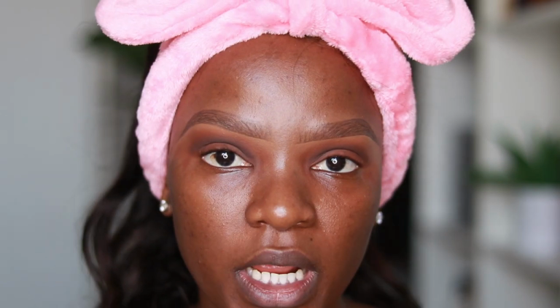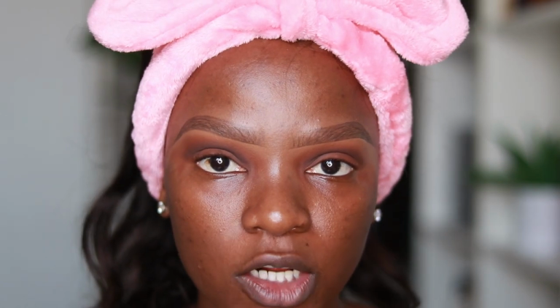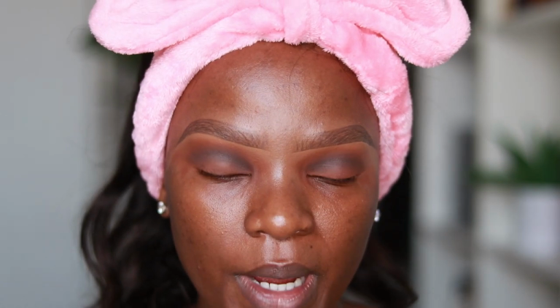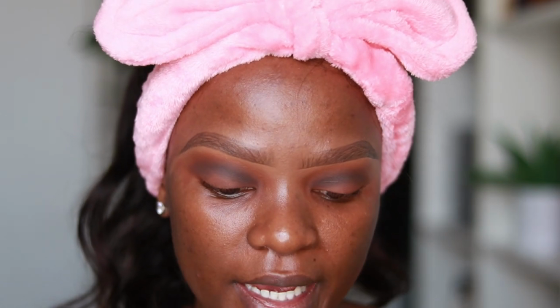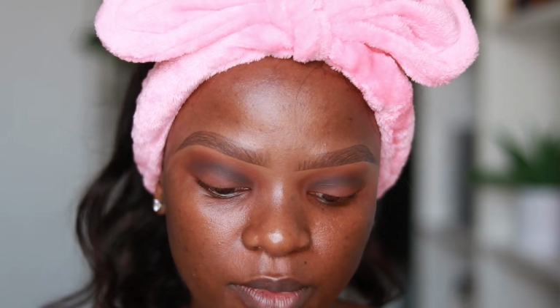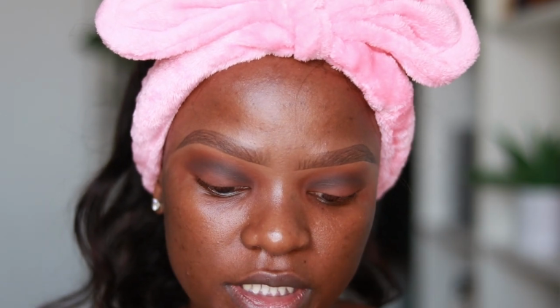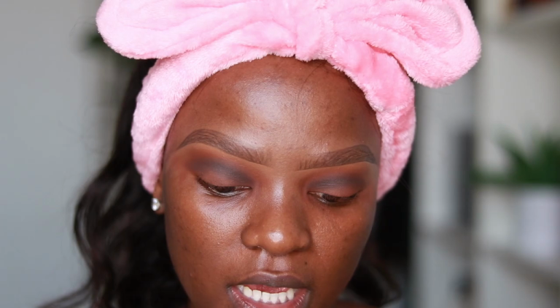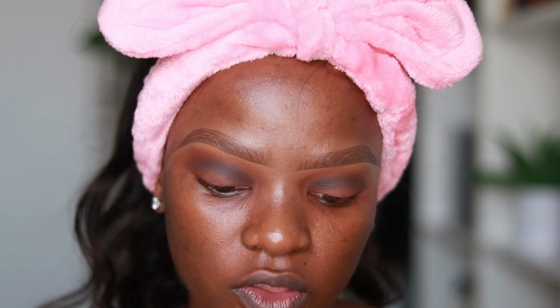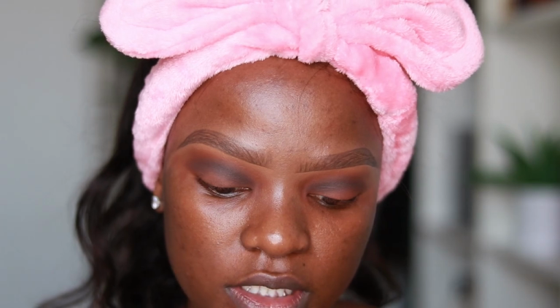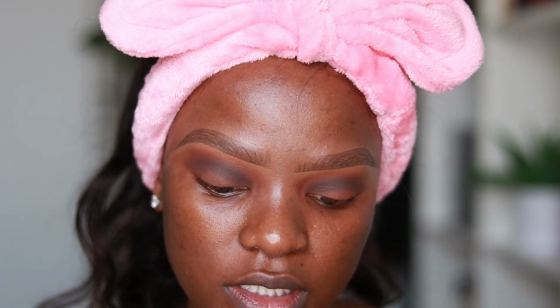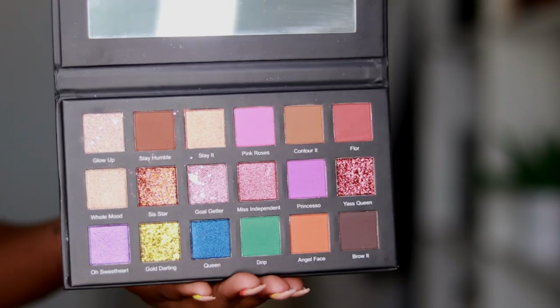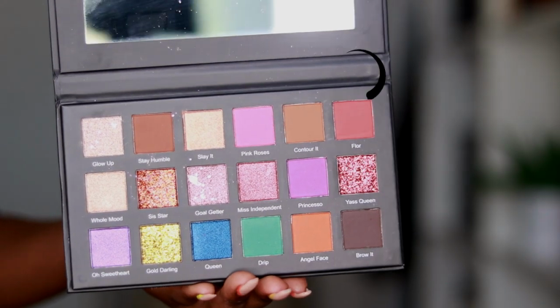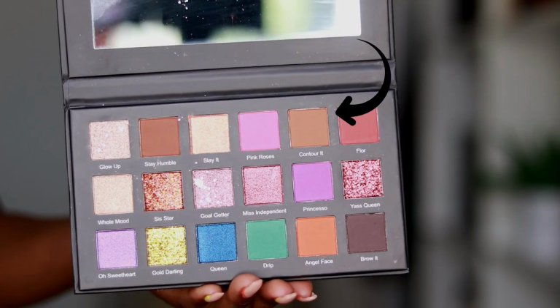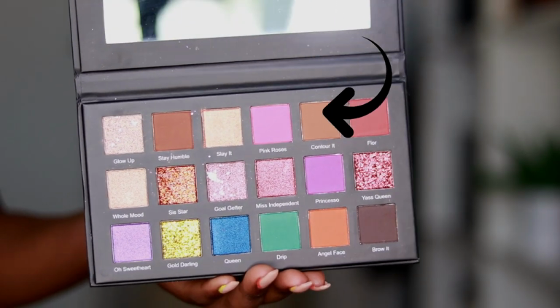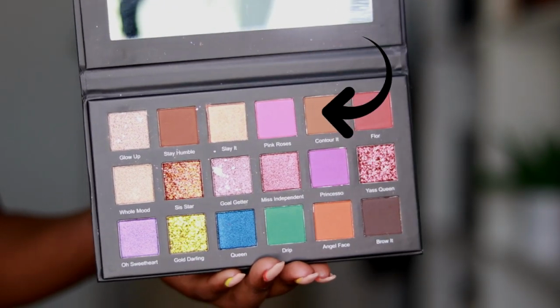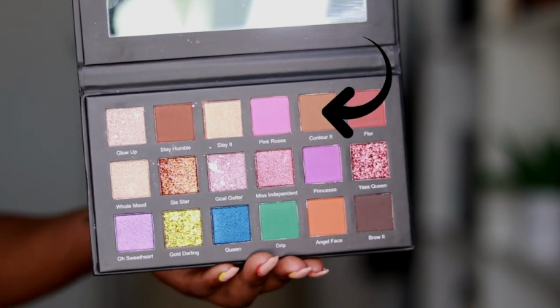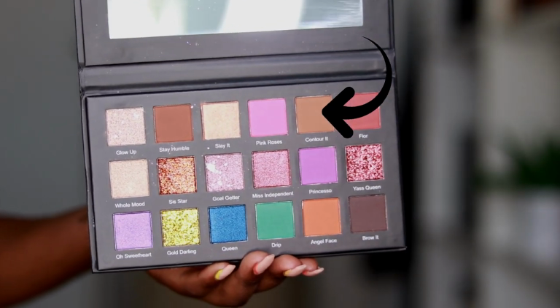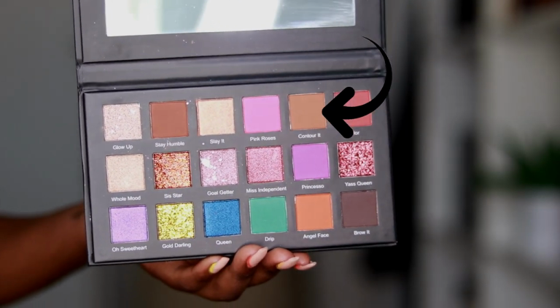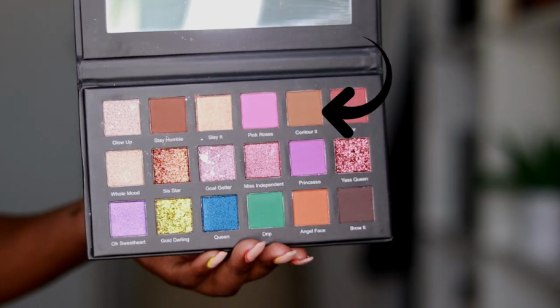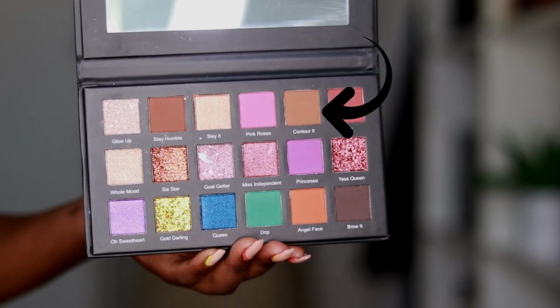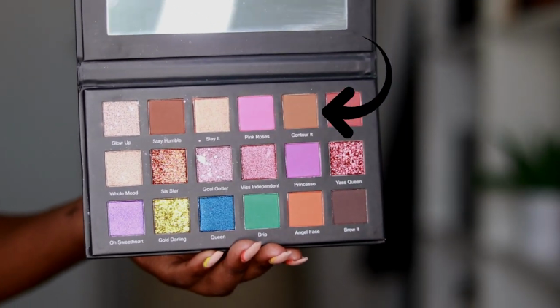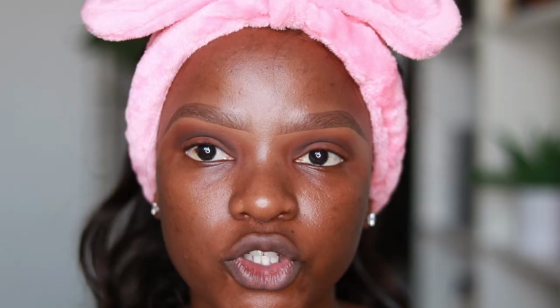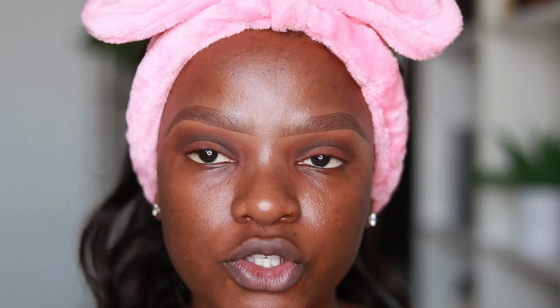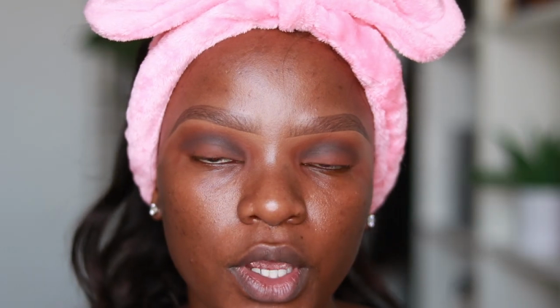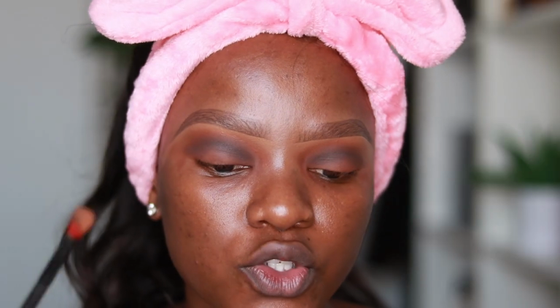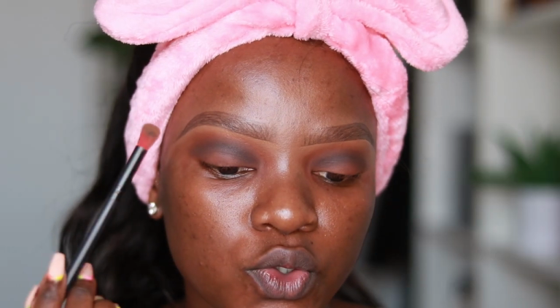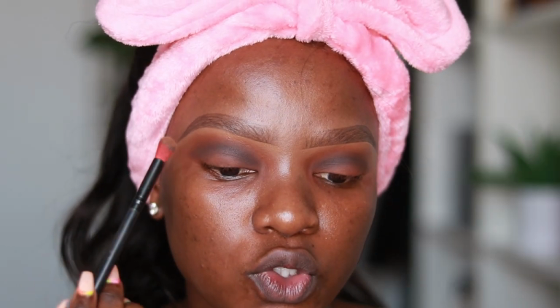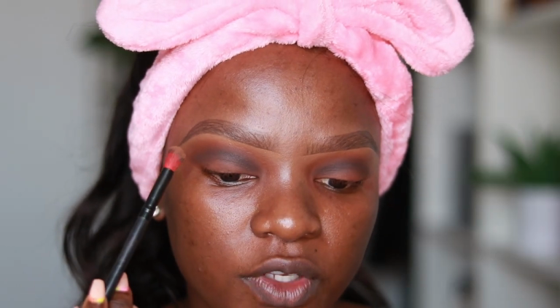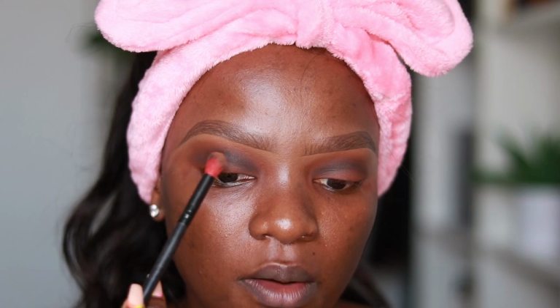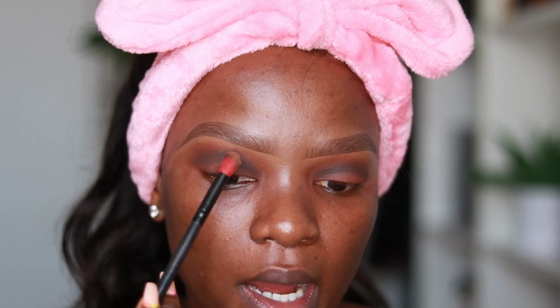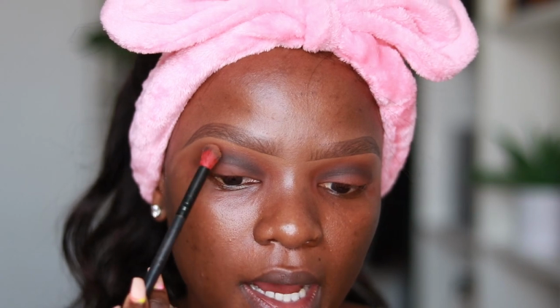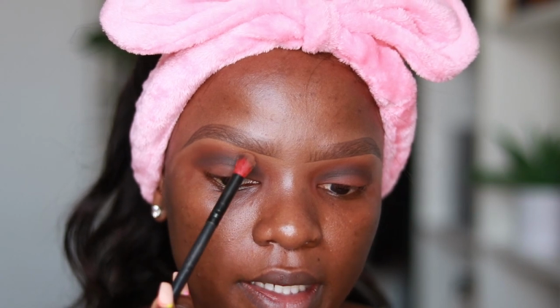To blend out my eyes I'm going to take this contour color and just soften my eyes a little bit.